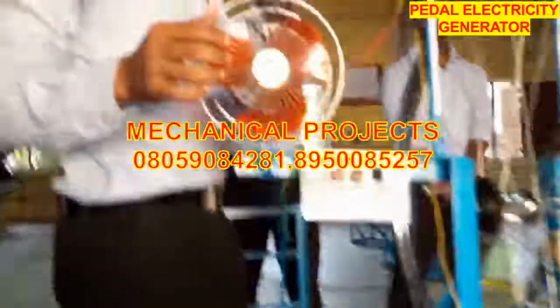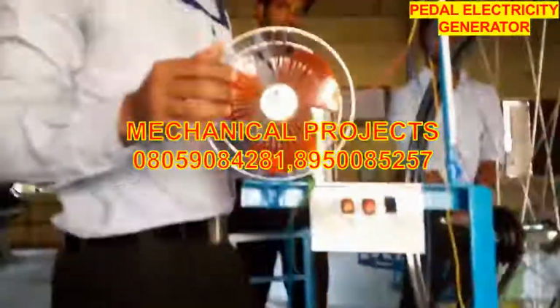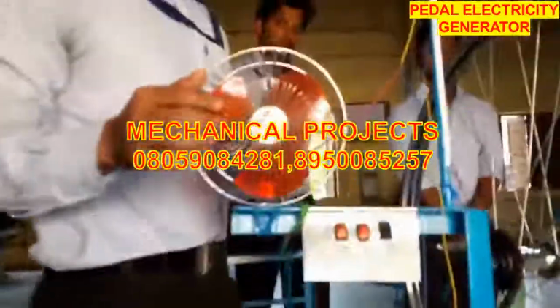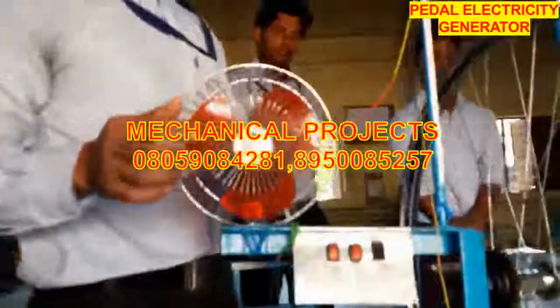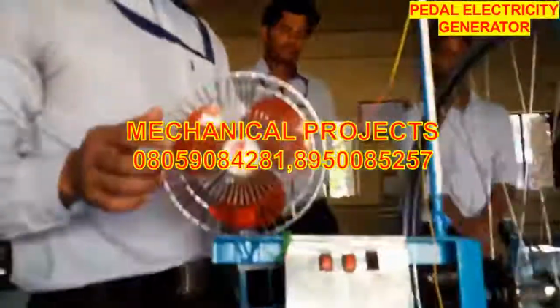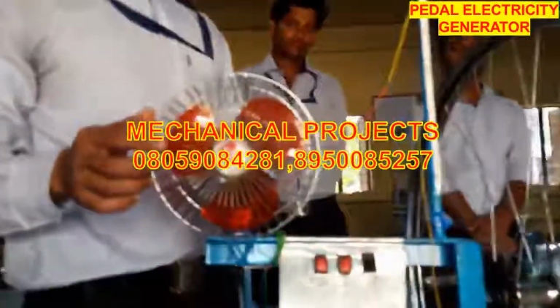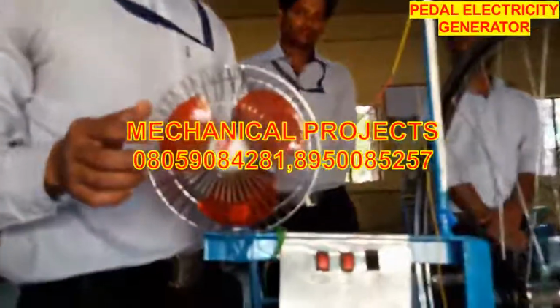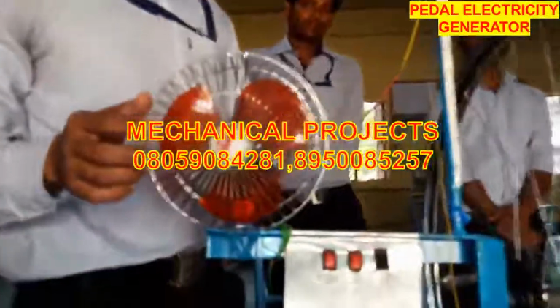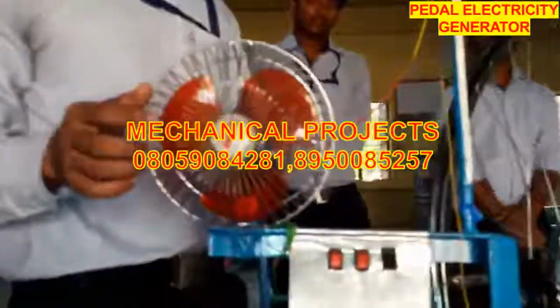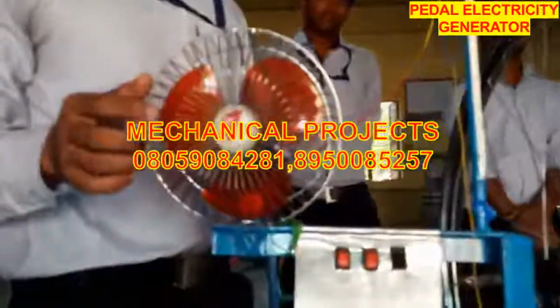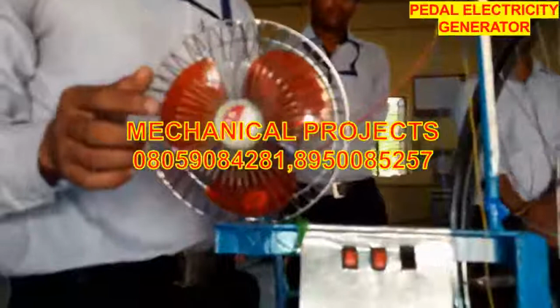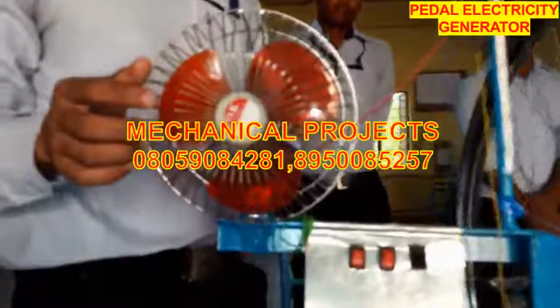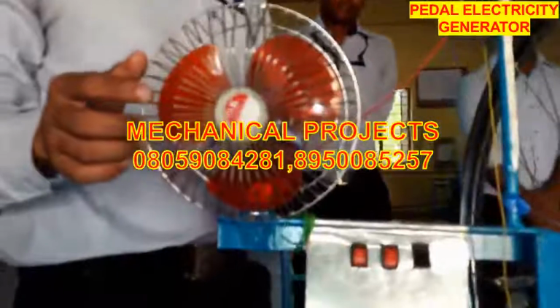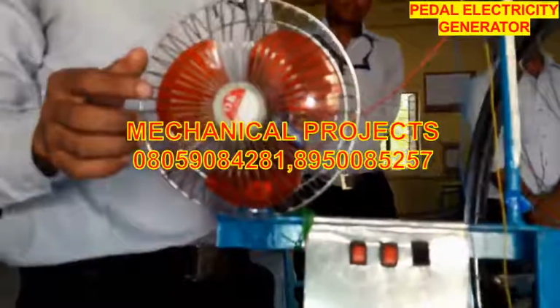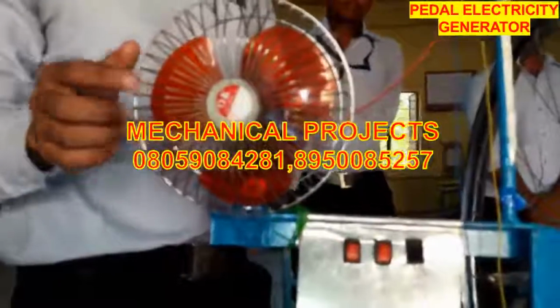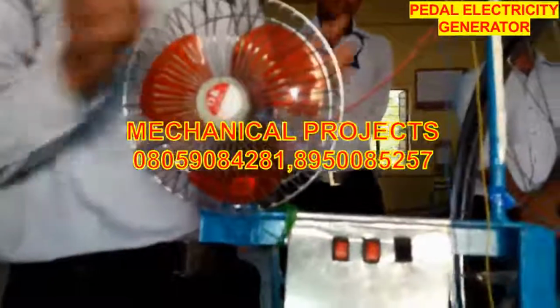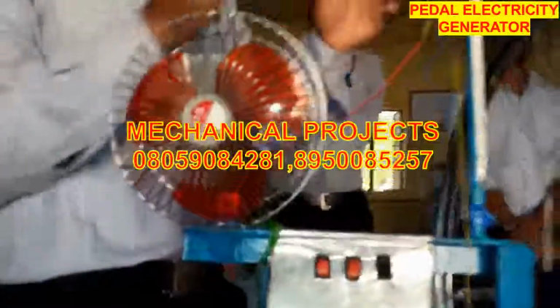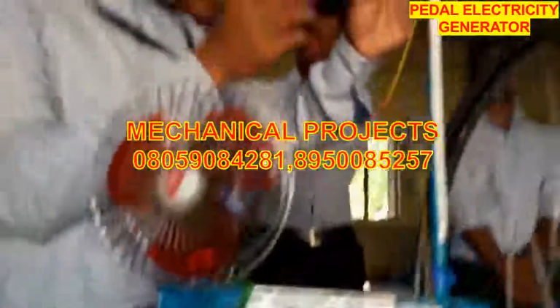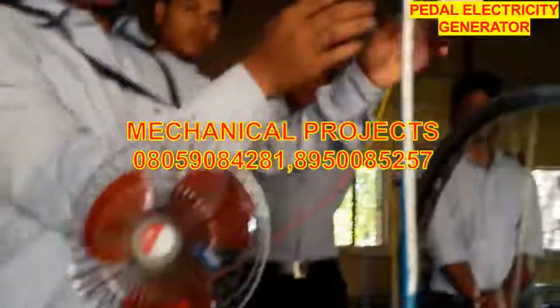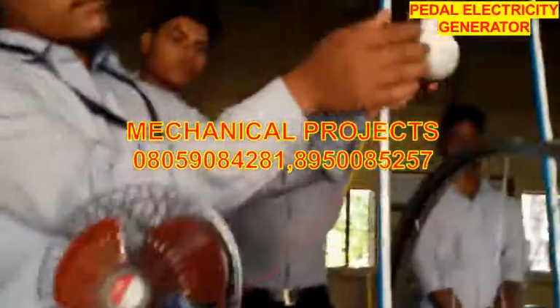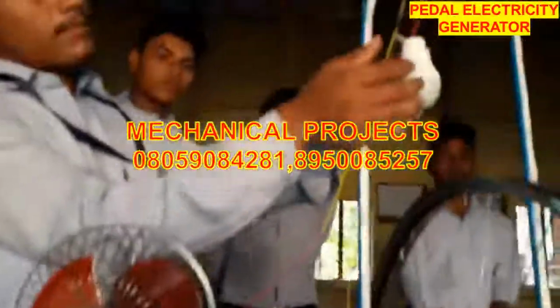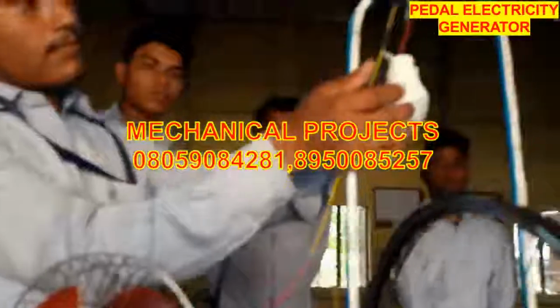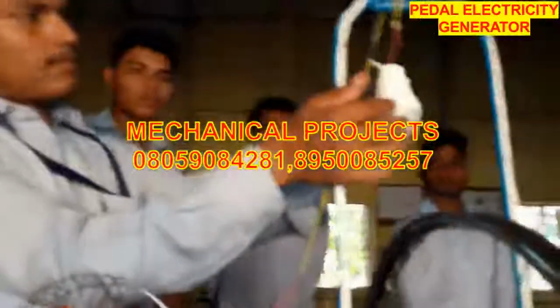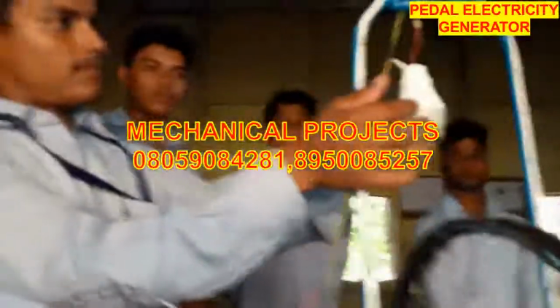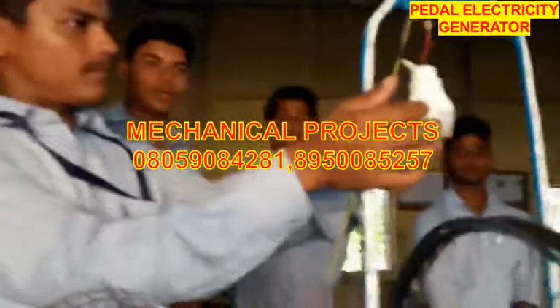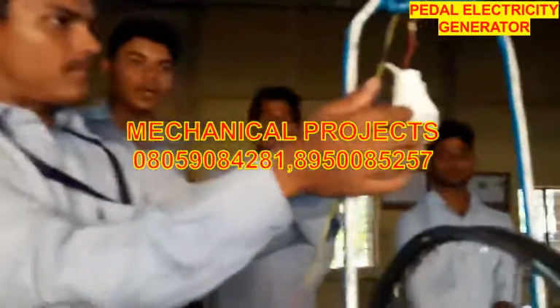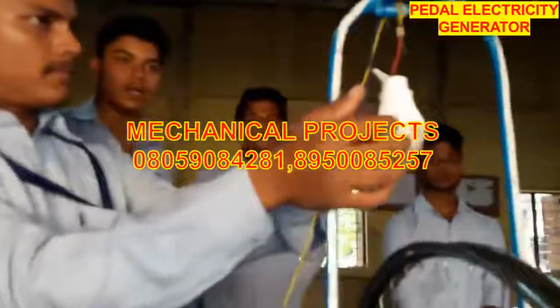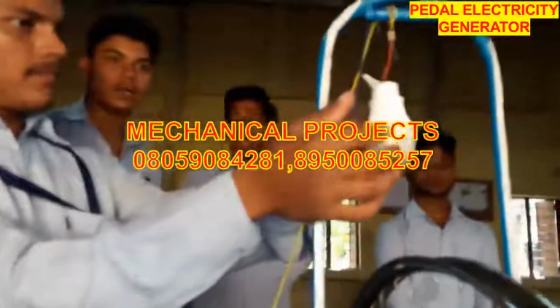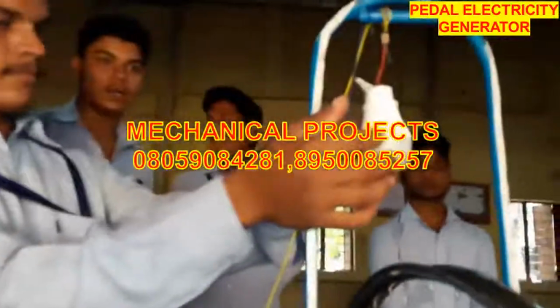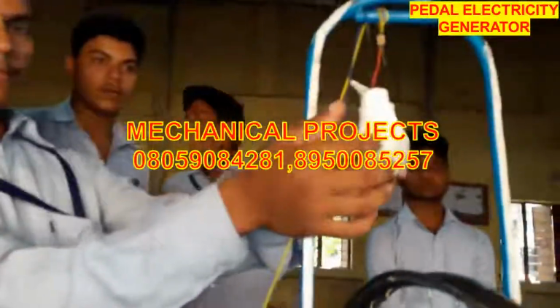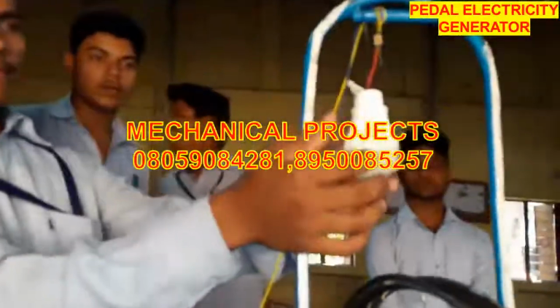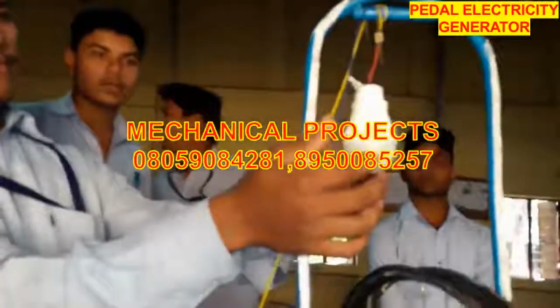The electrical output components include a 12 volt DC fan and a 4 volt bulb.